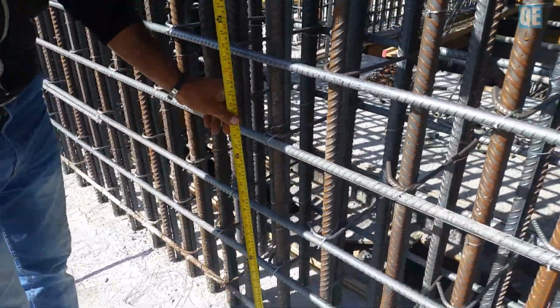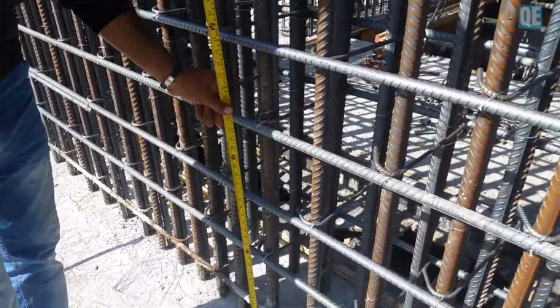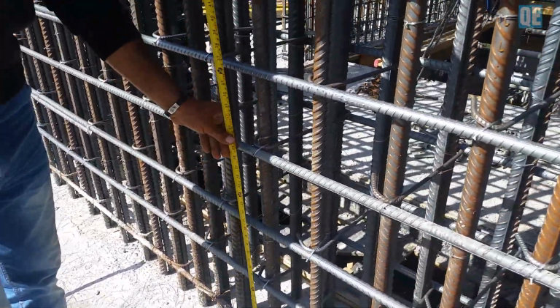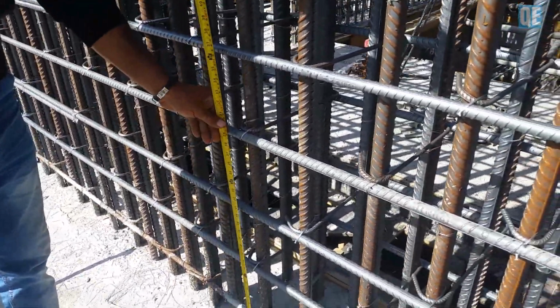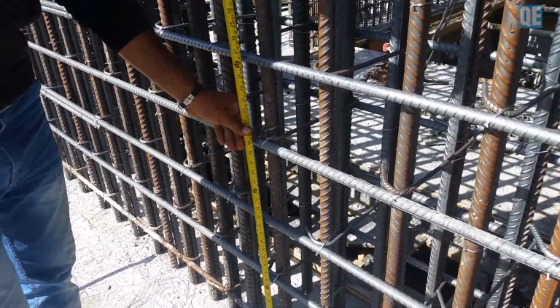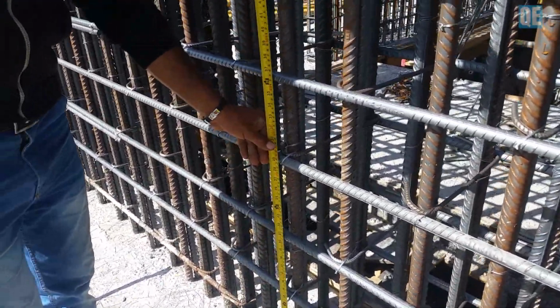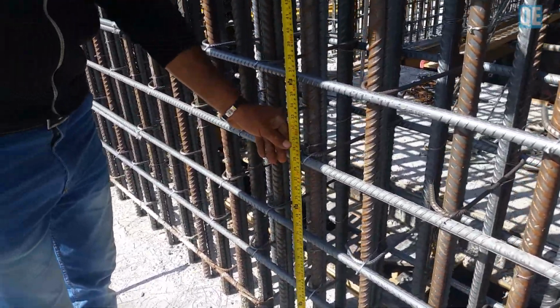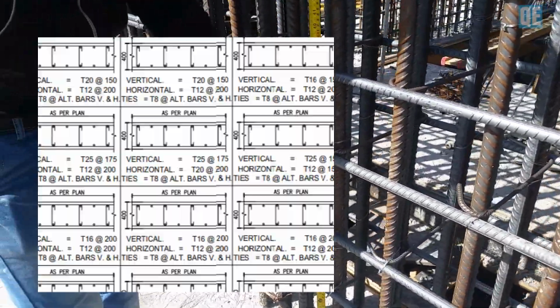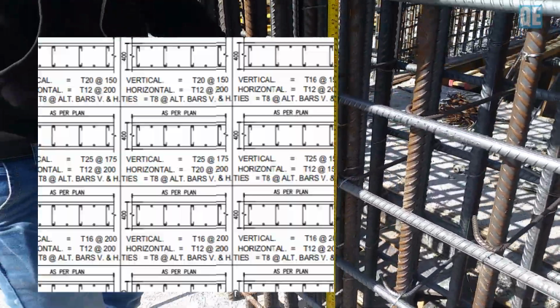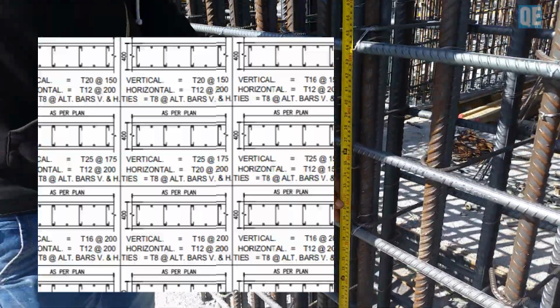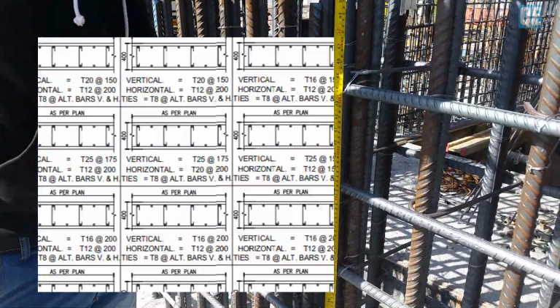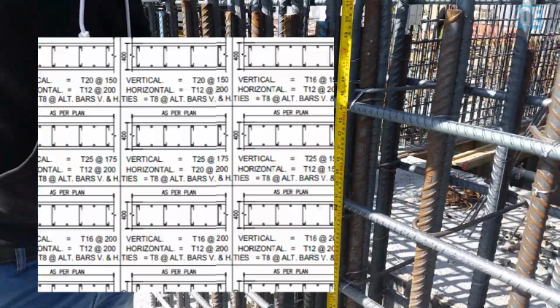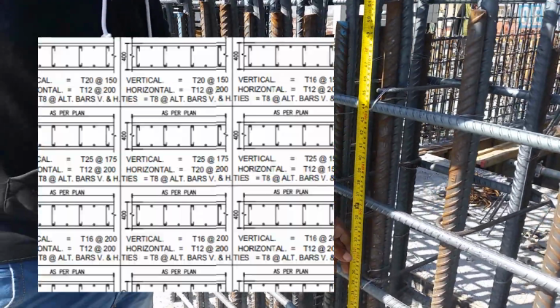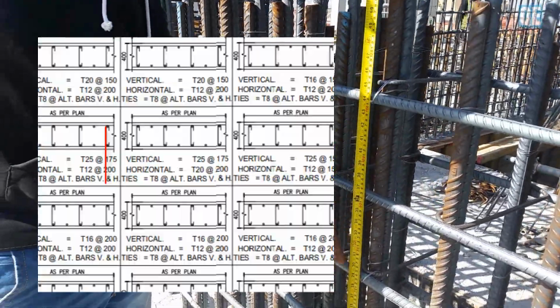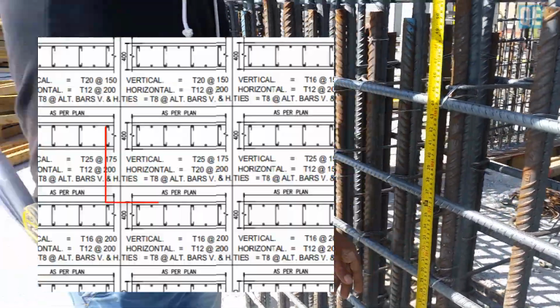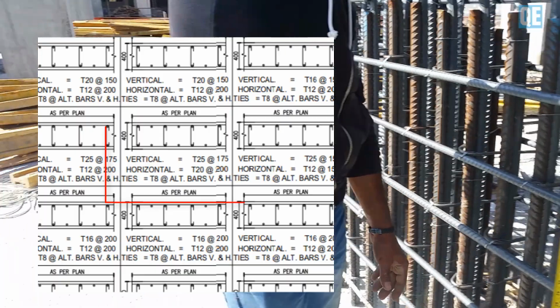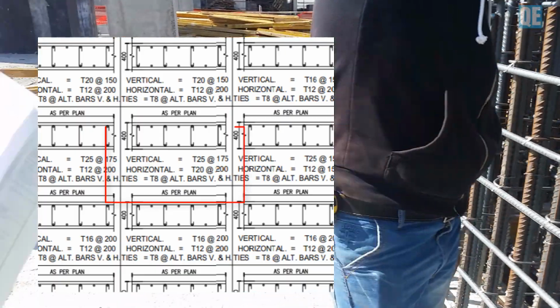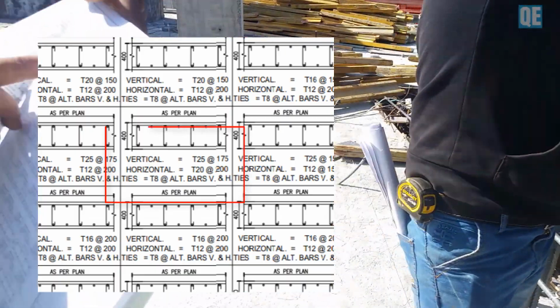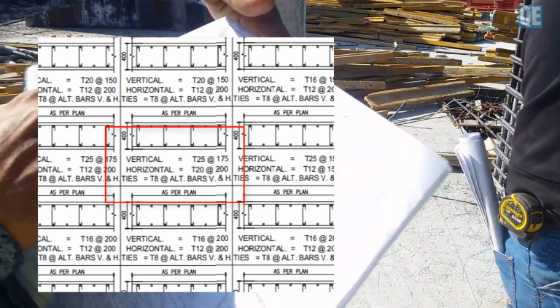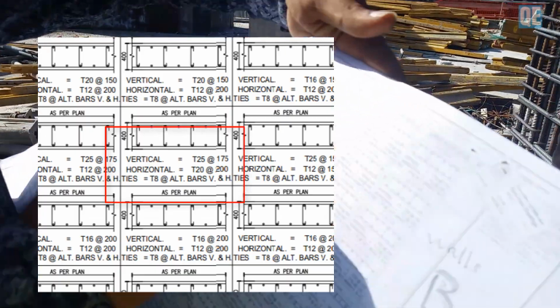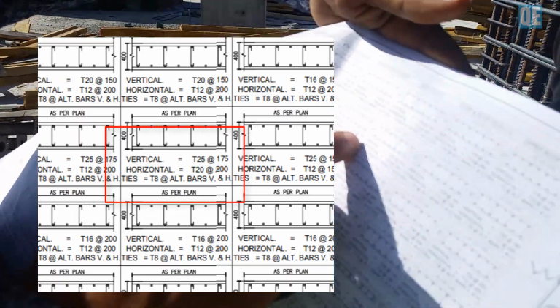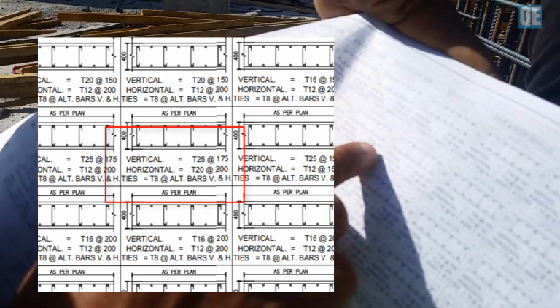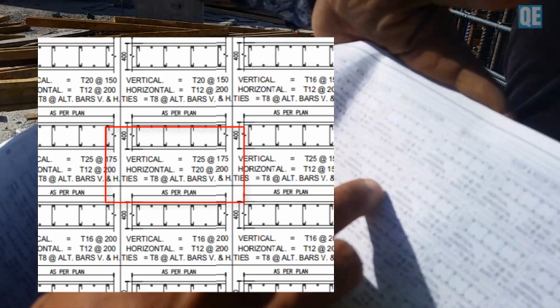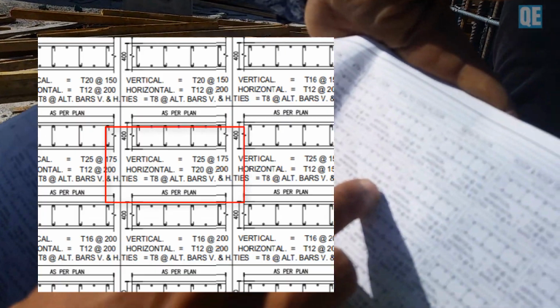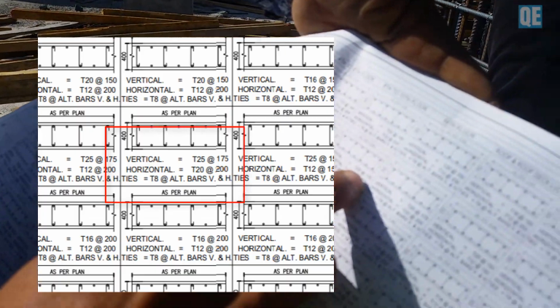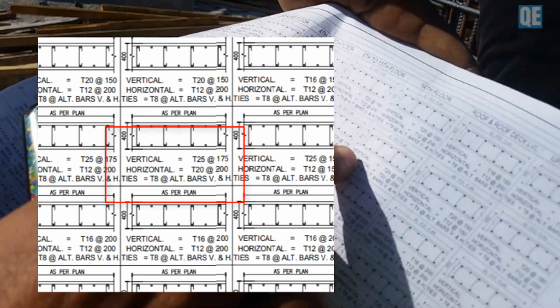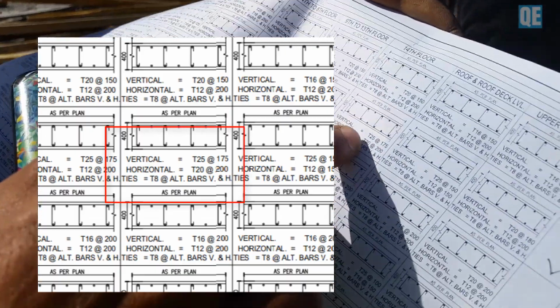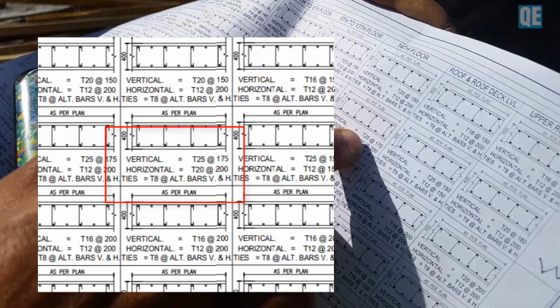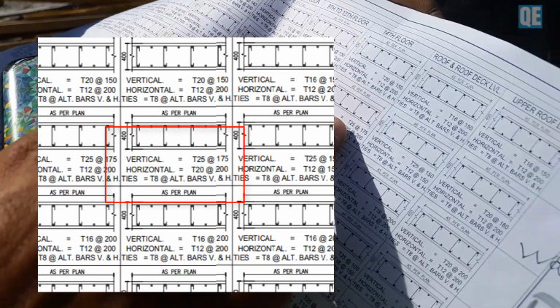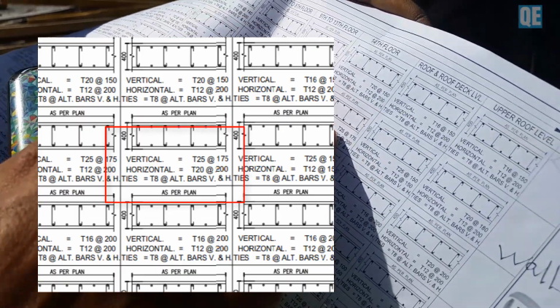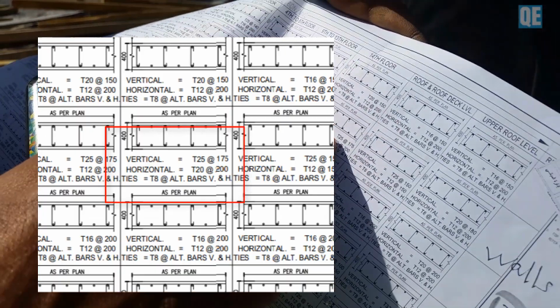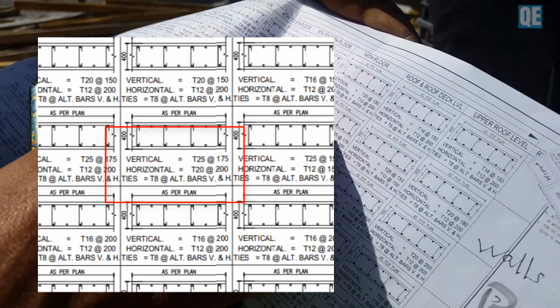Which is 25, 4 months? W2. W2 — 25 diameter and also 125 spacing.